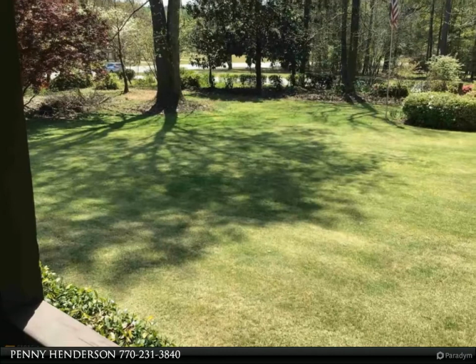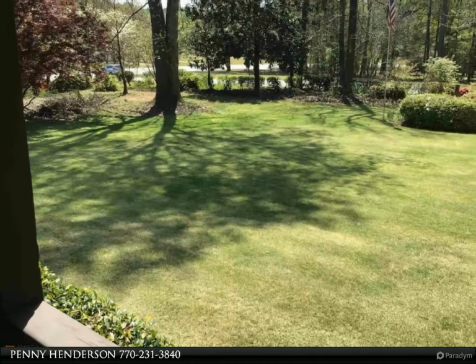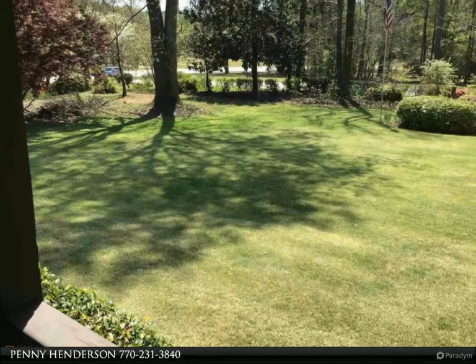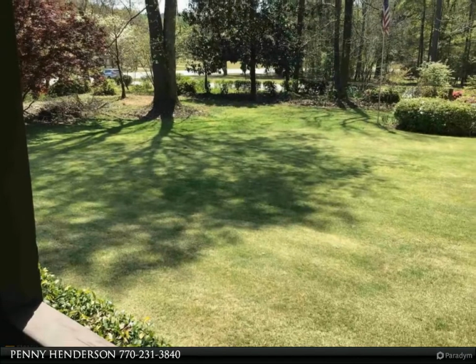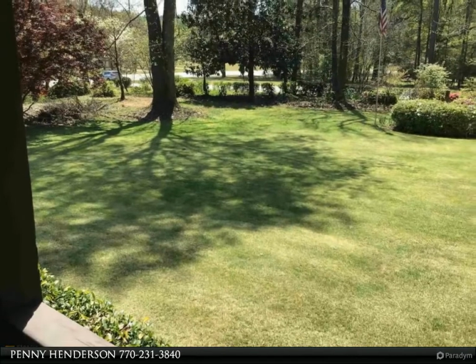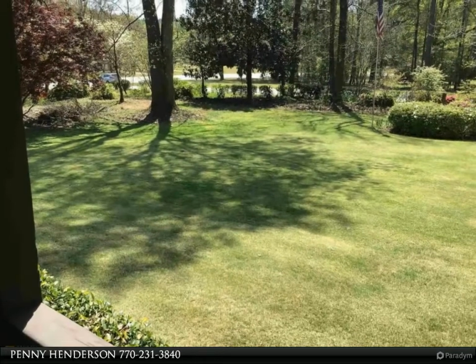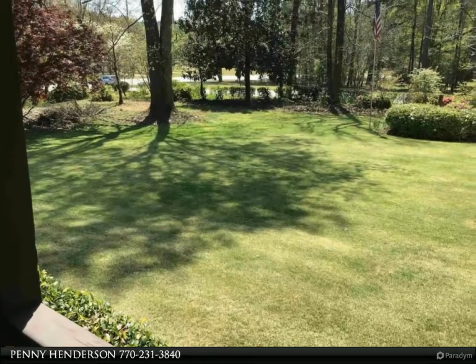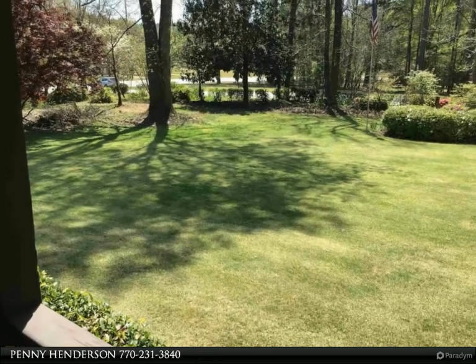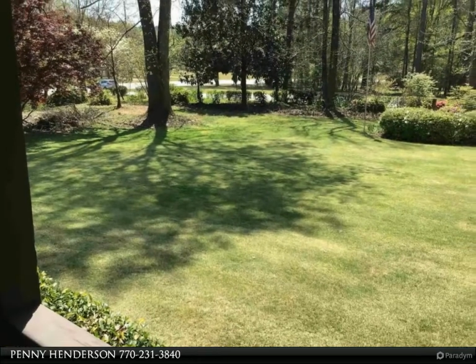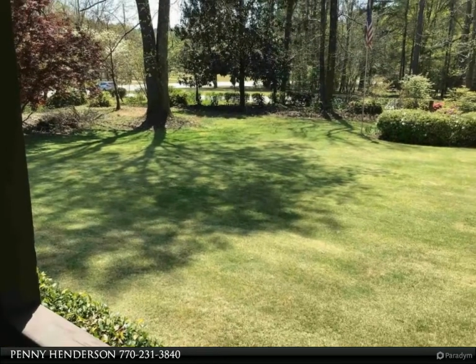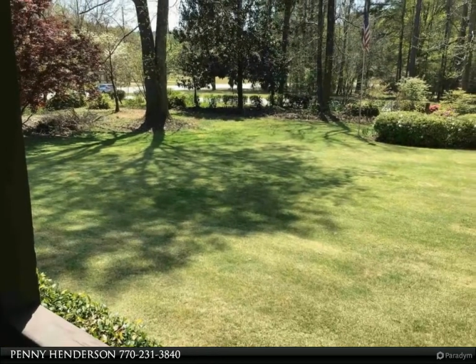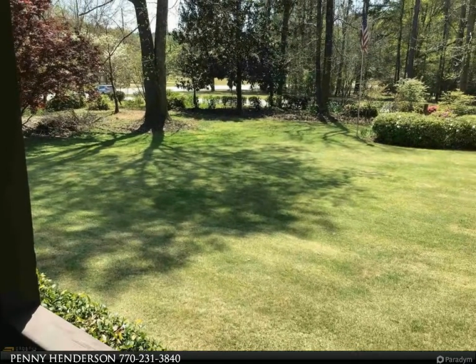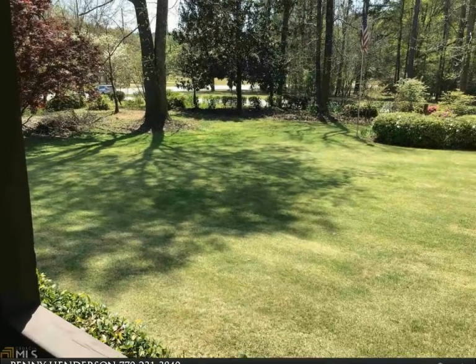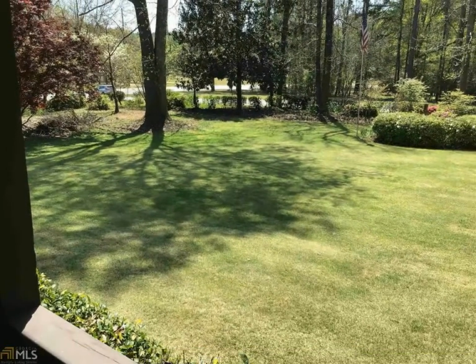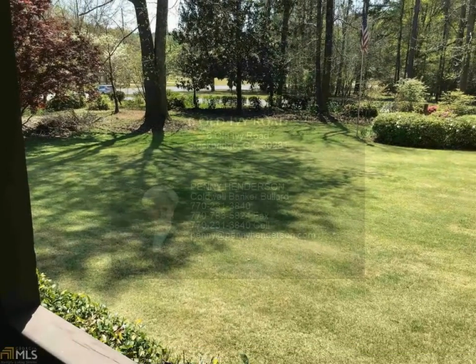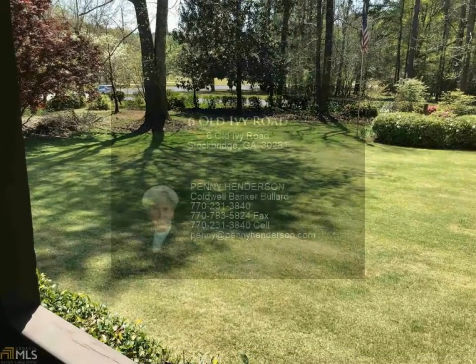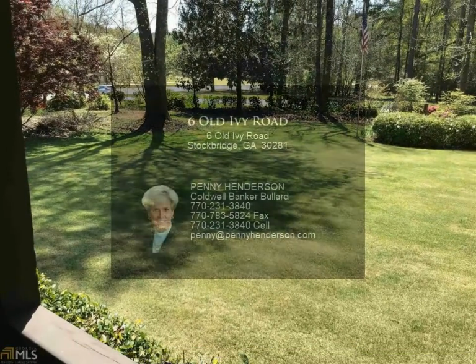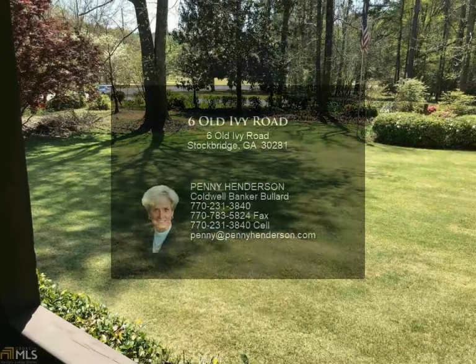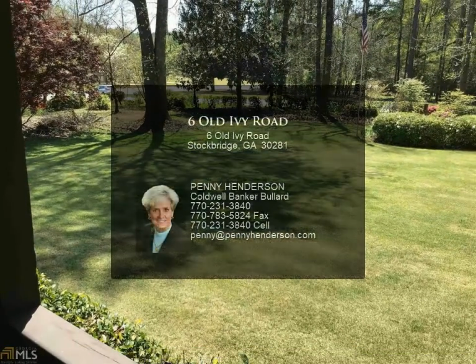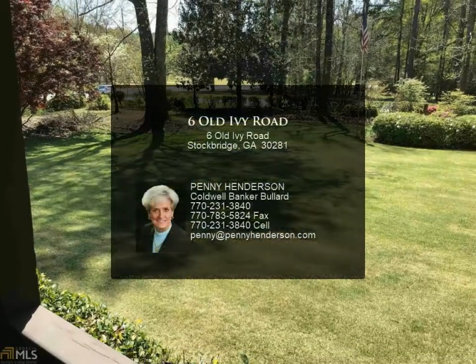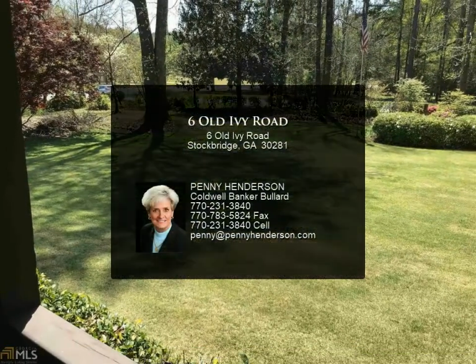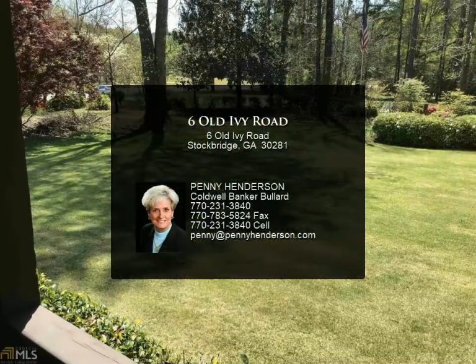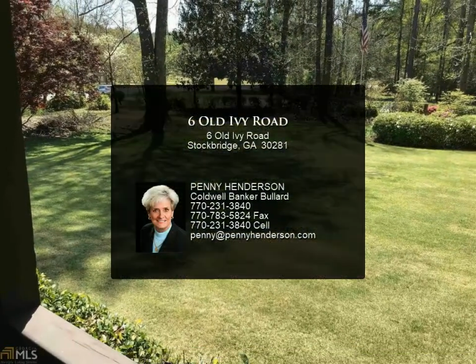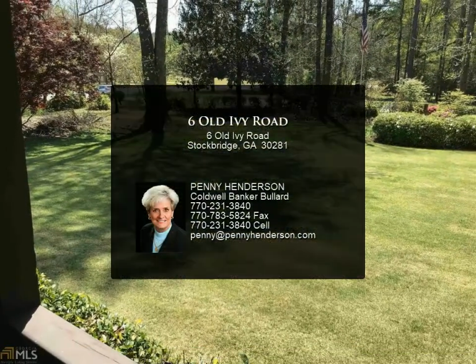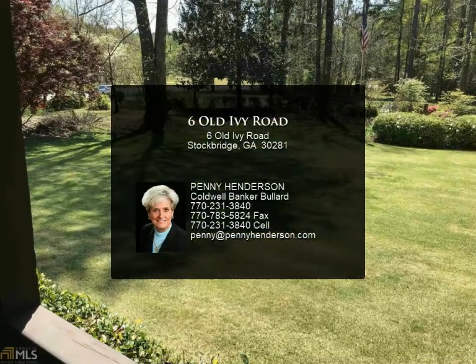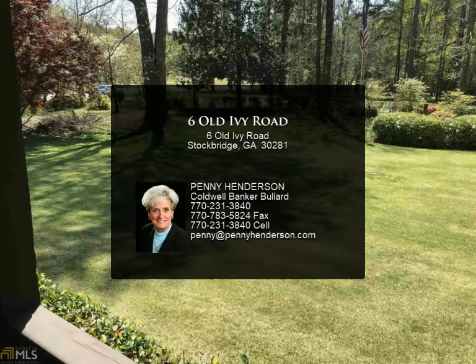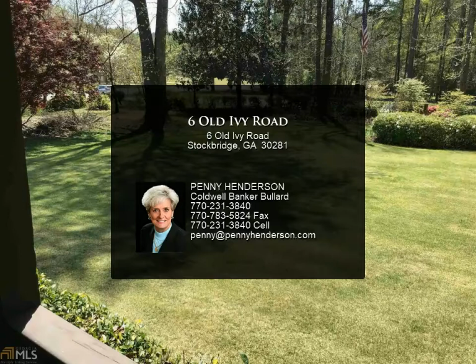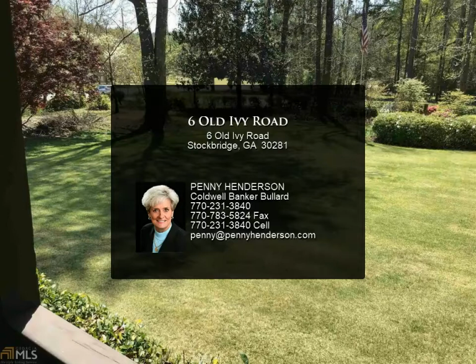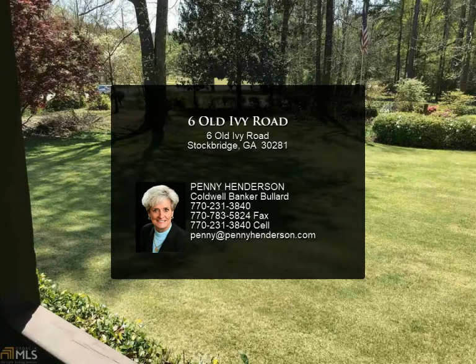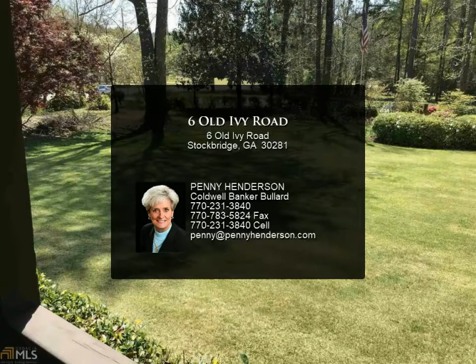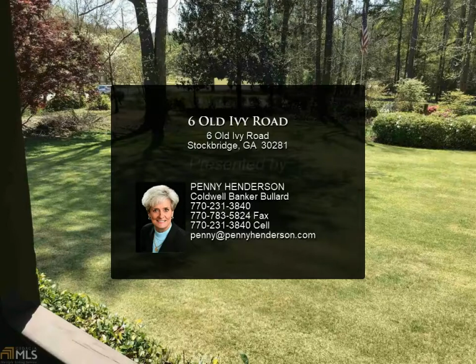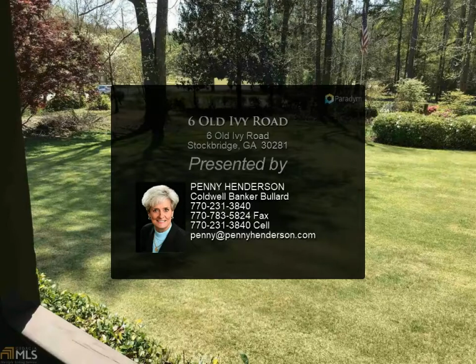Must make appointment with listing agent. No lockbox — listing agent will be present at time of showing. Home is occupied. See special showing instructions and private remarks.